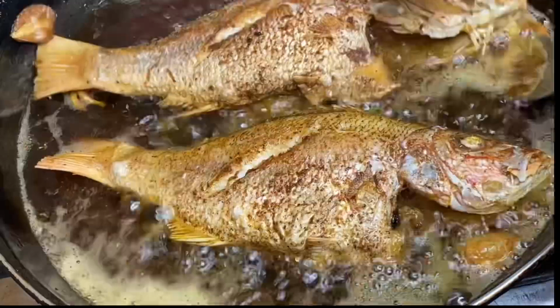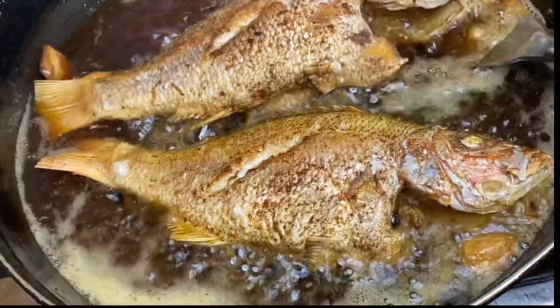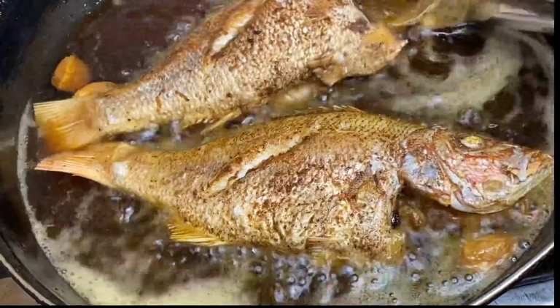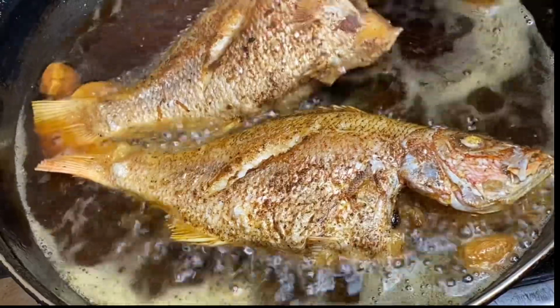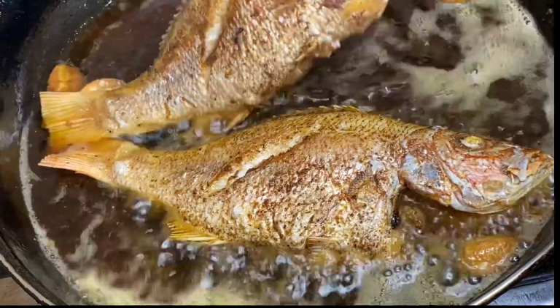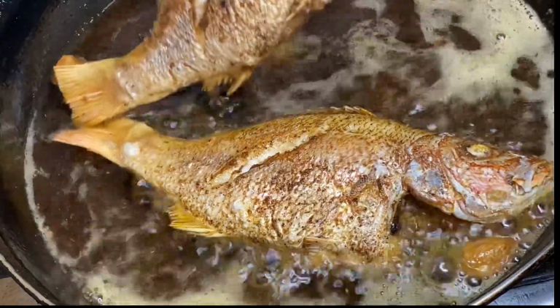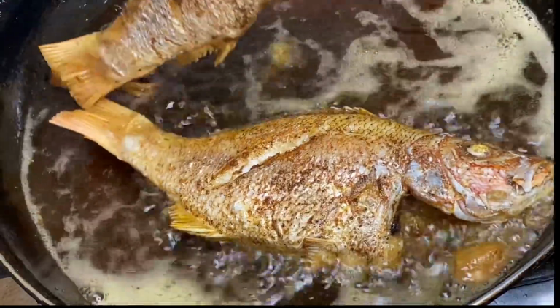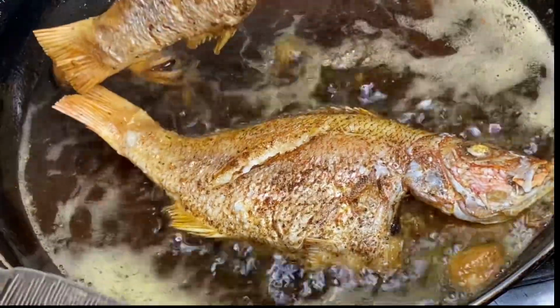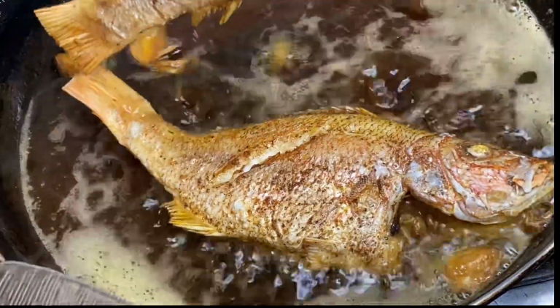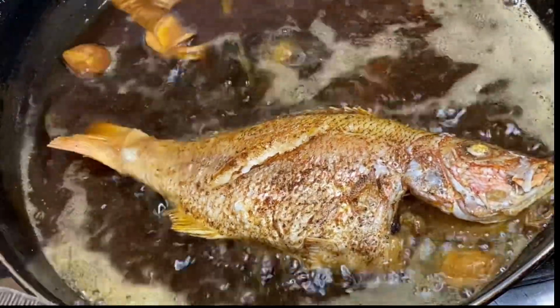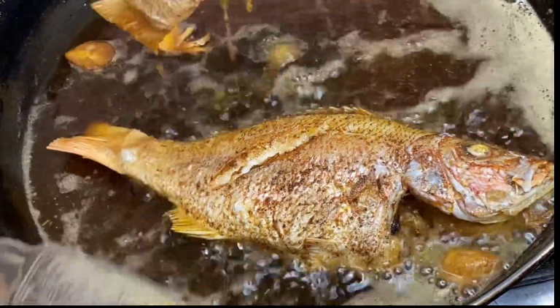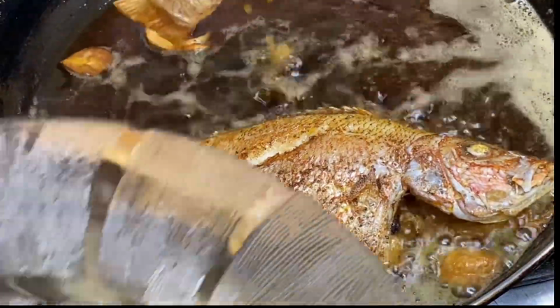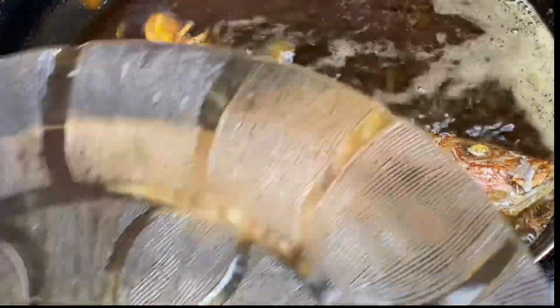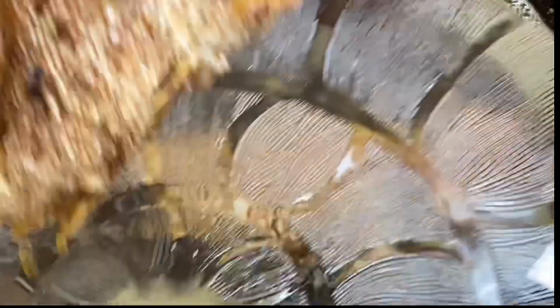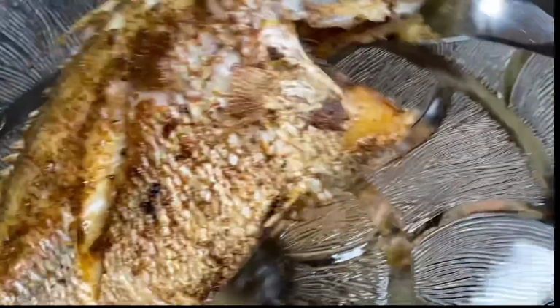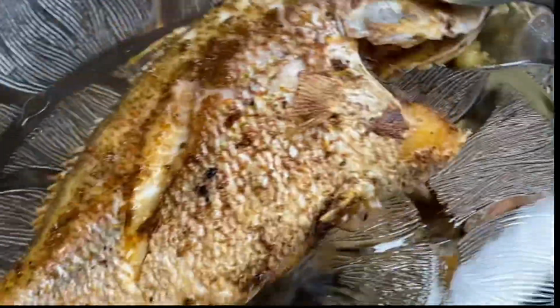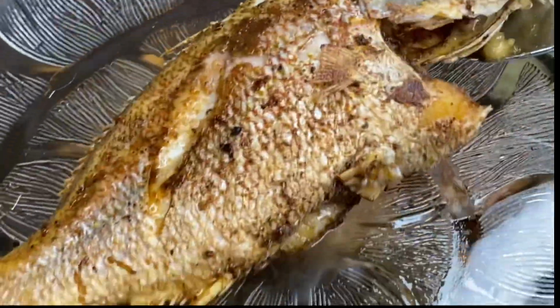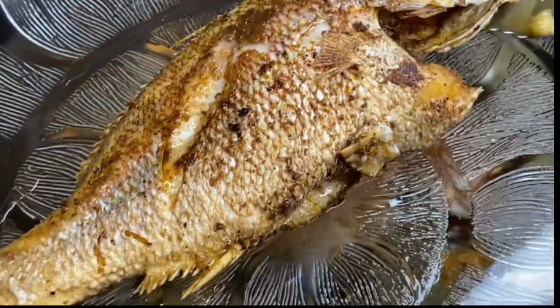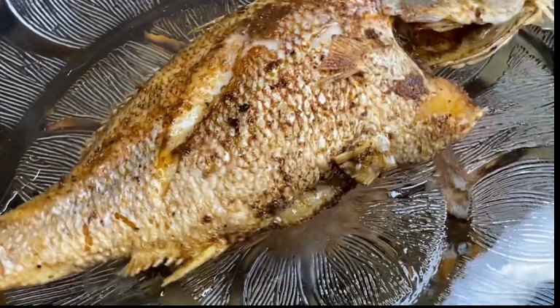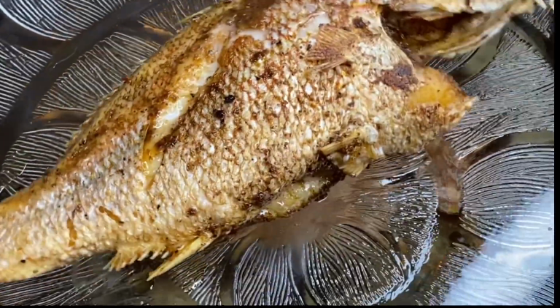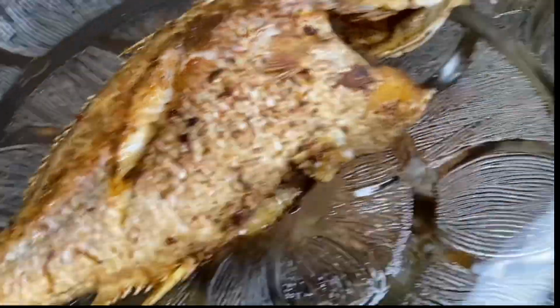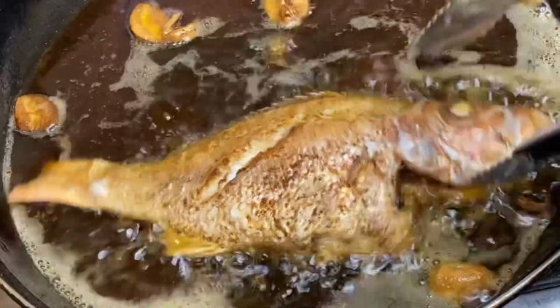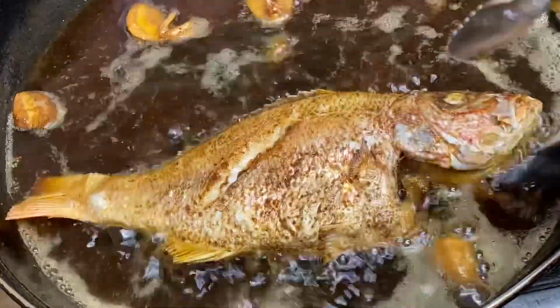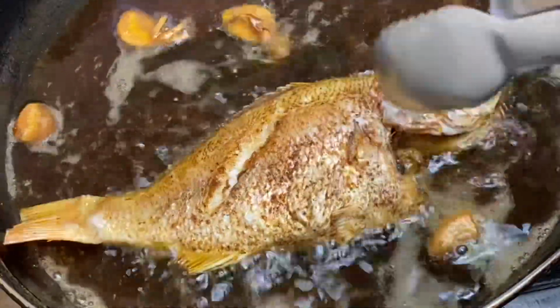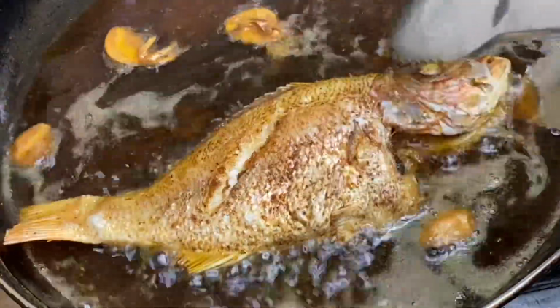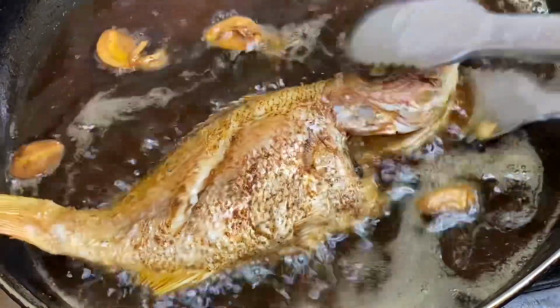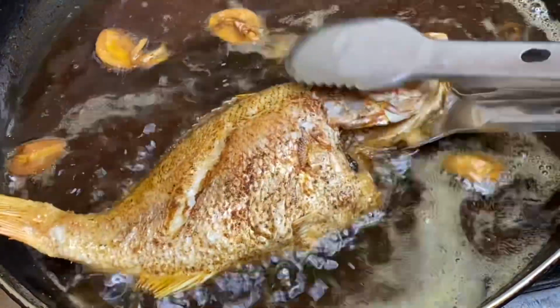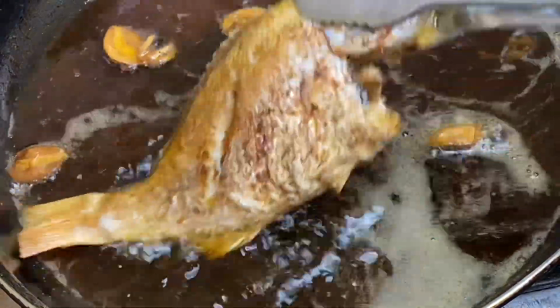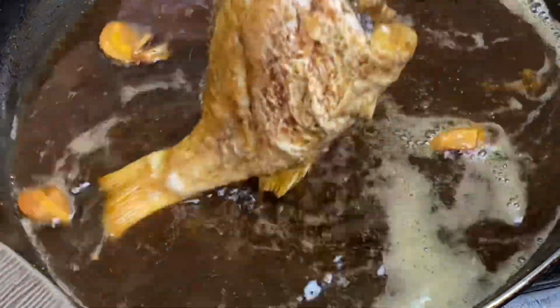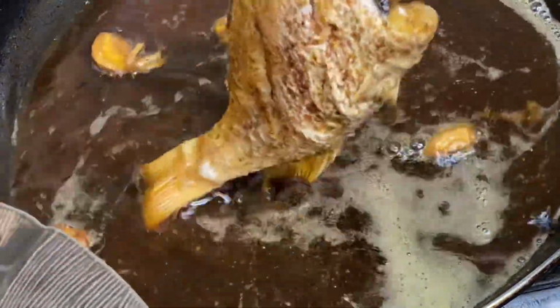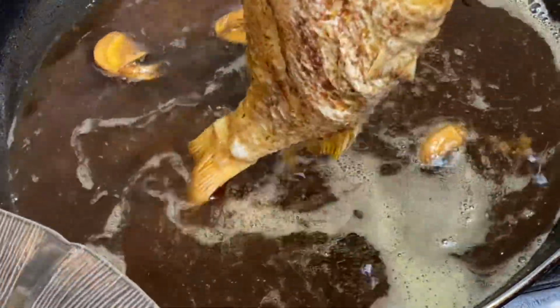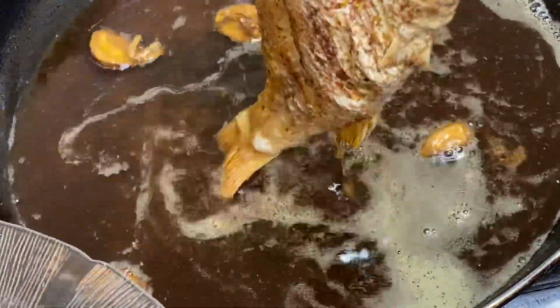Now that these are done frying, I'm going to remove them from the pot, reduce the oil, then back in the pot.